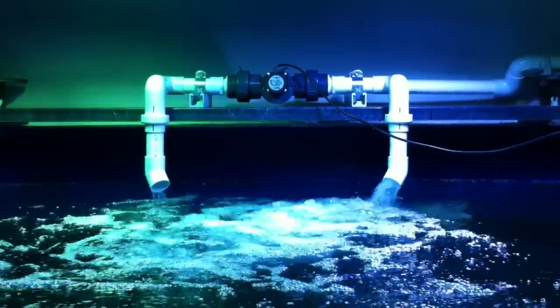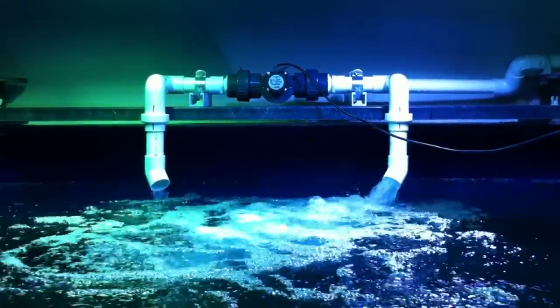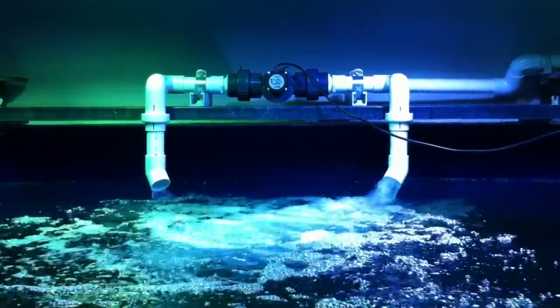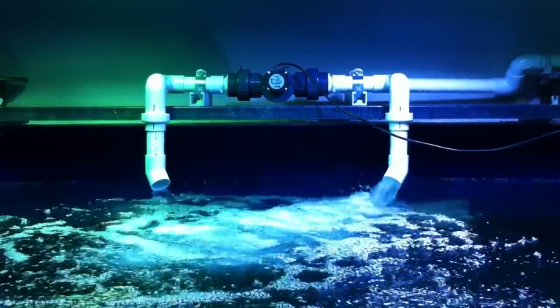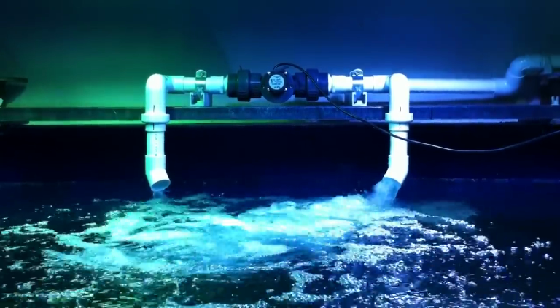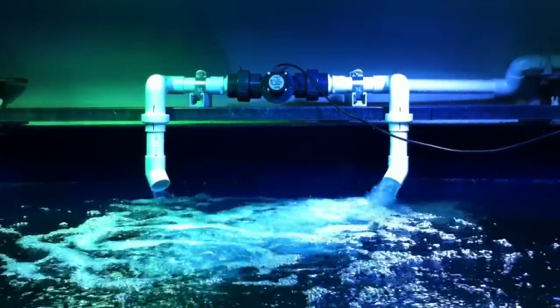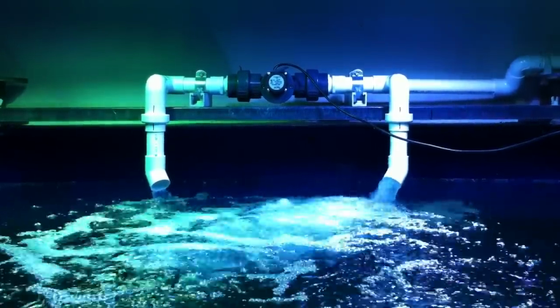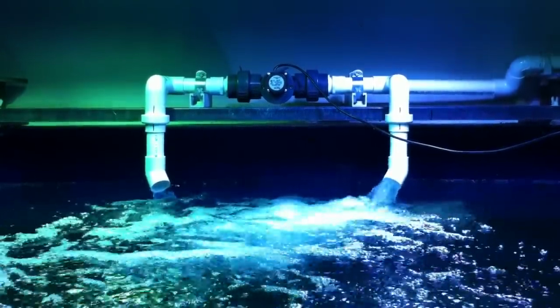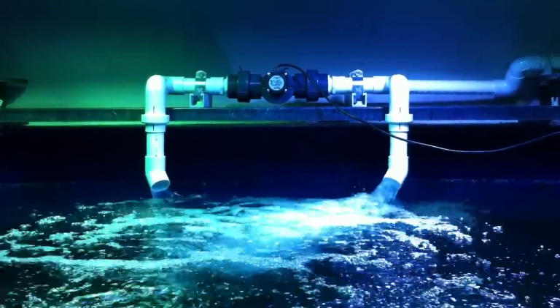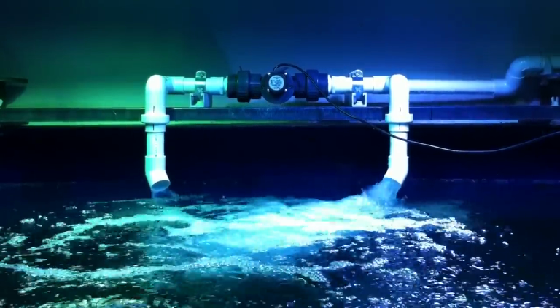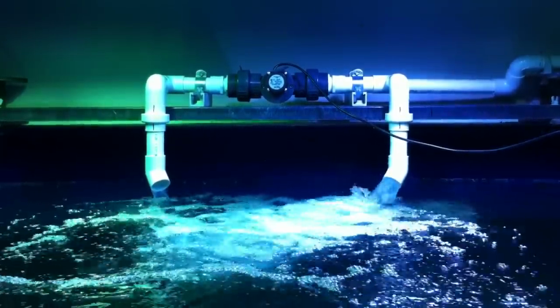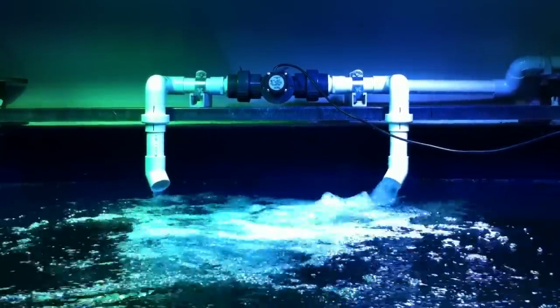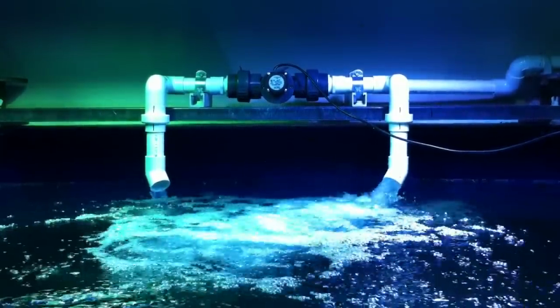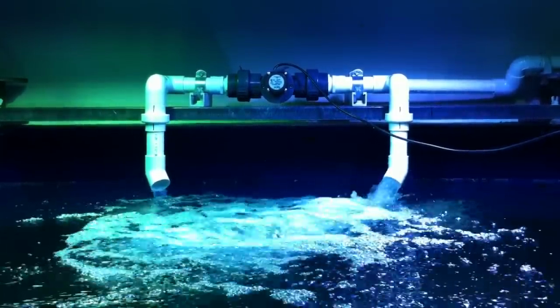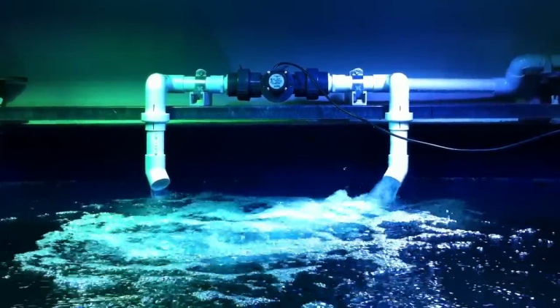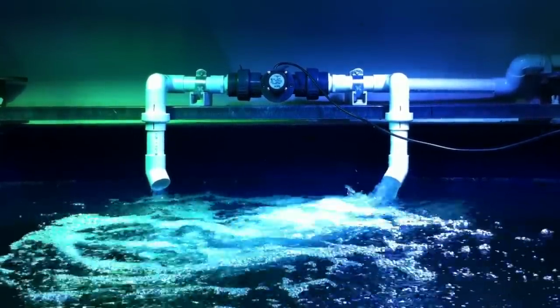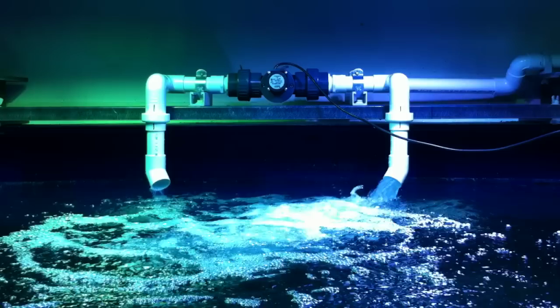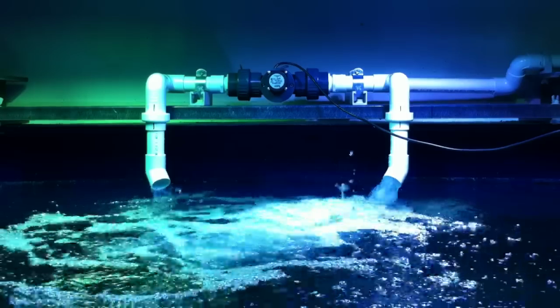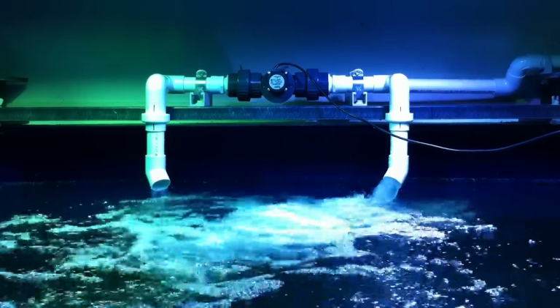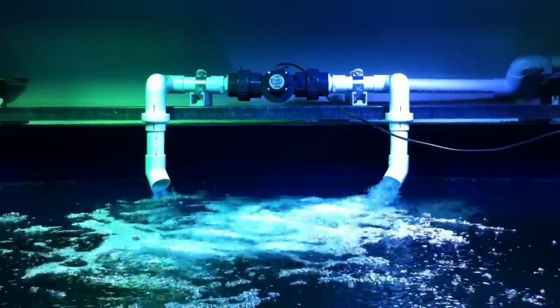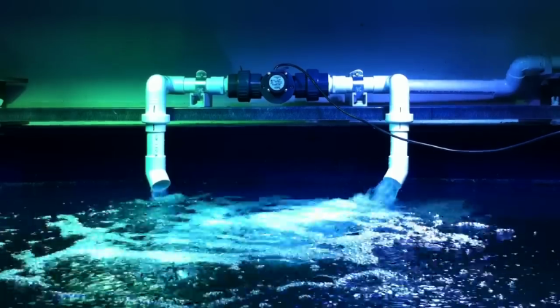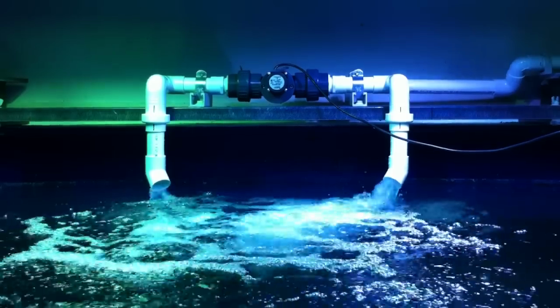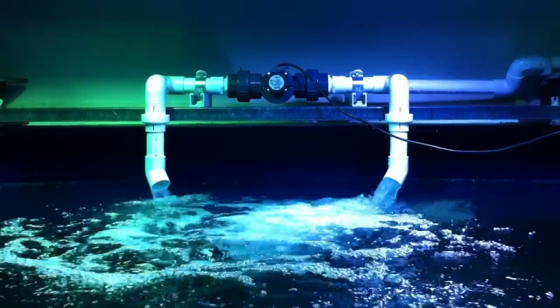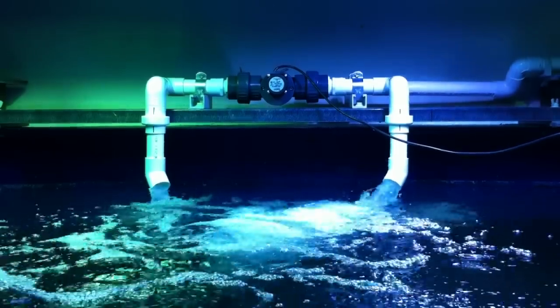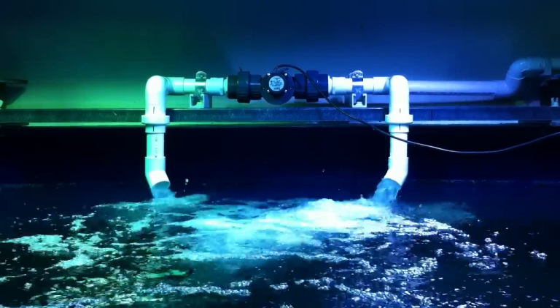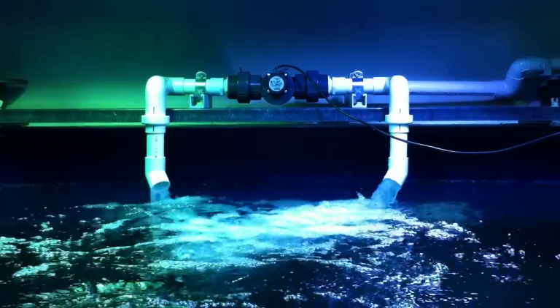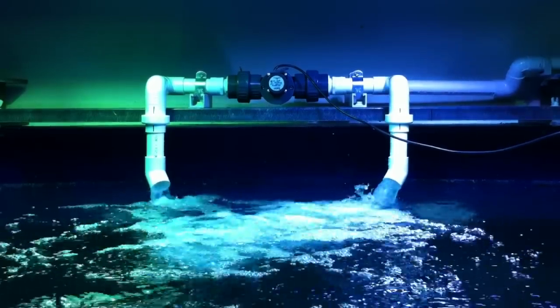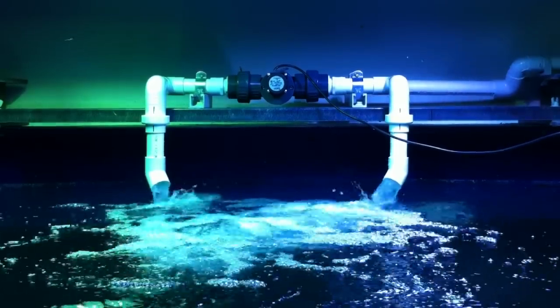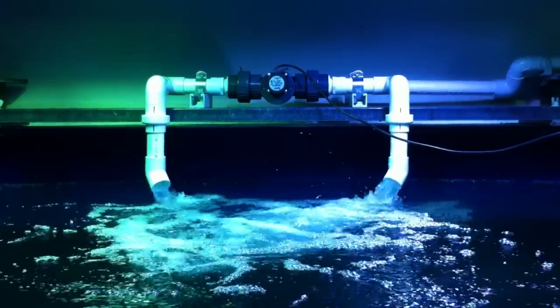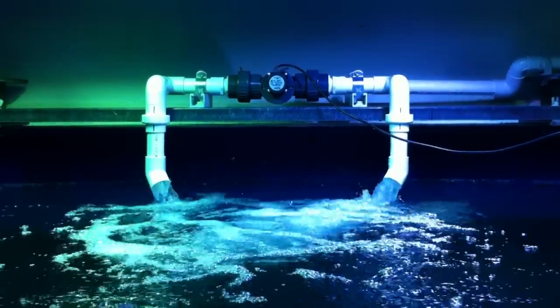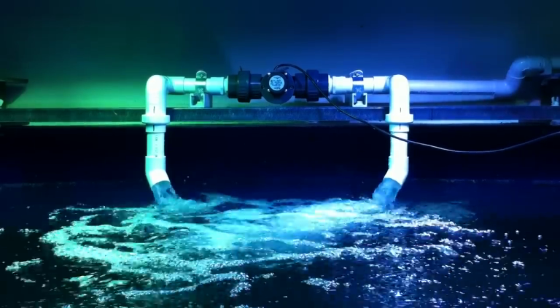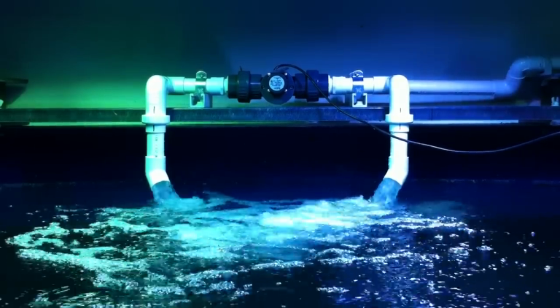I should probably cut some pipe to get on there though, because it's kind of splashing up on the valve. Yeah.